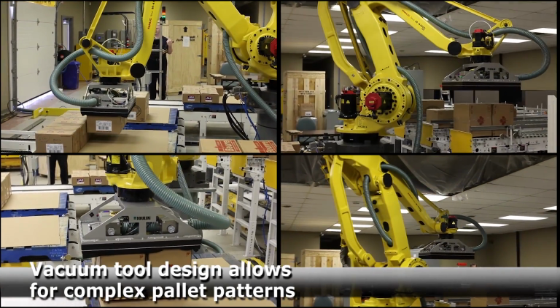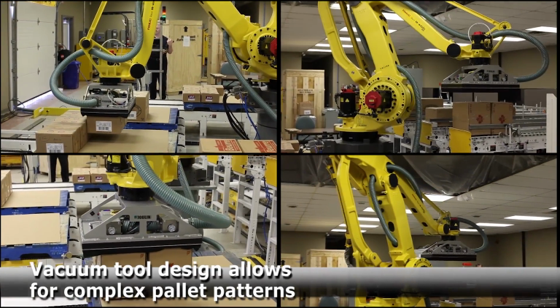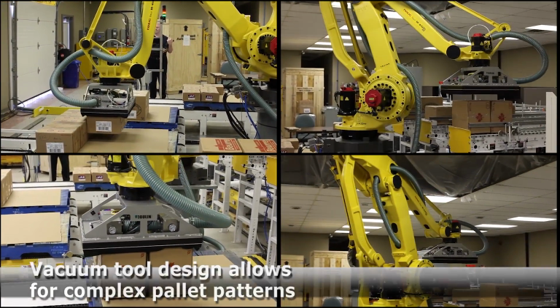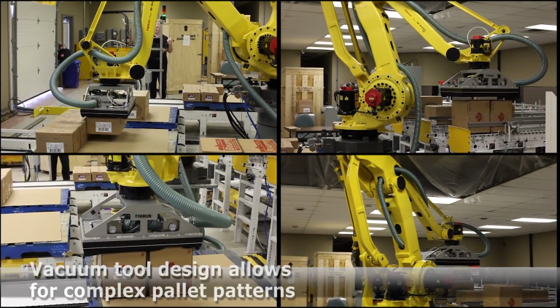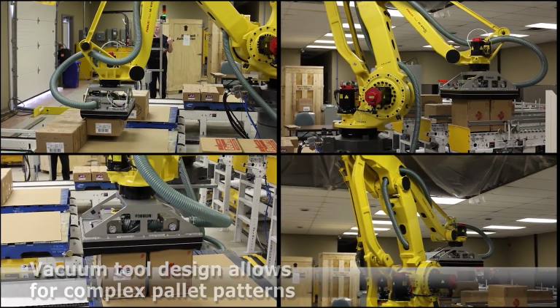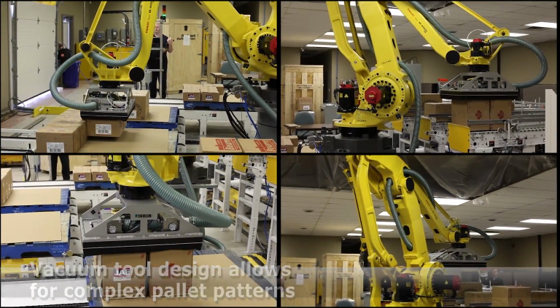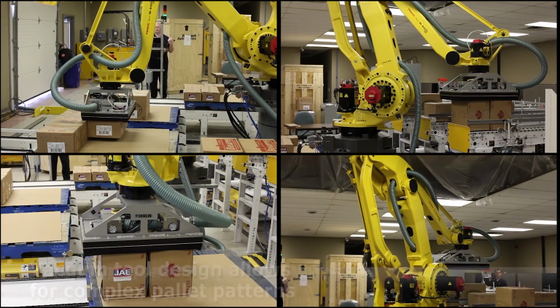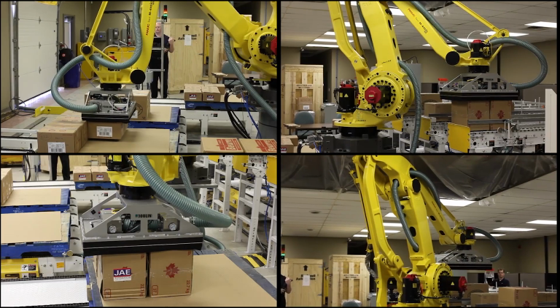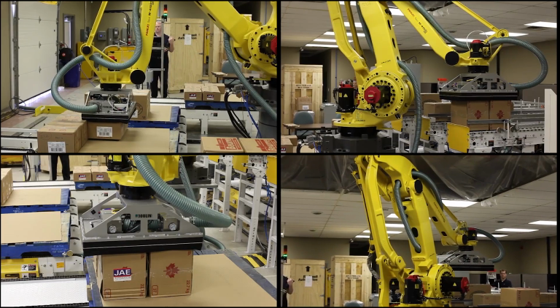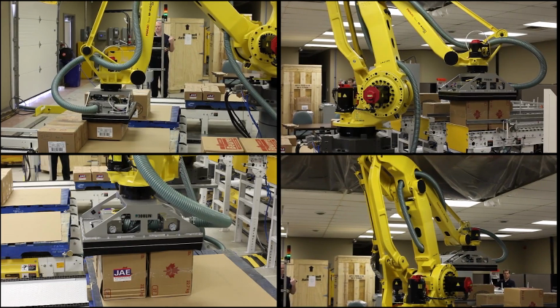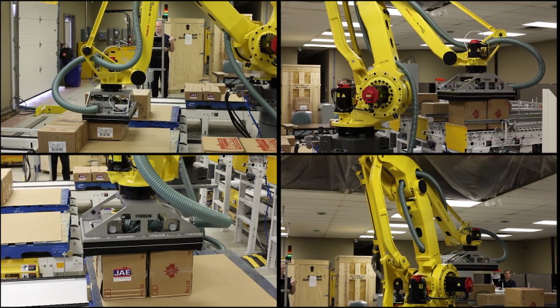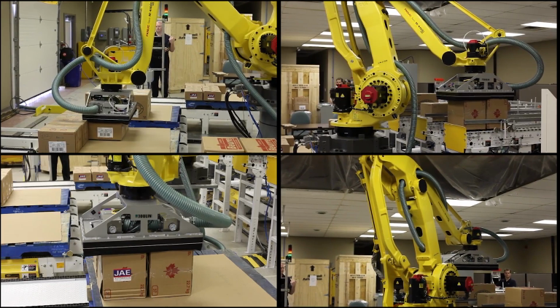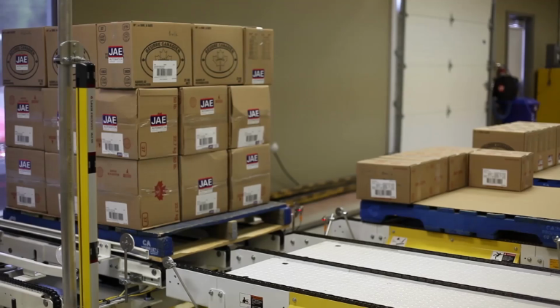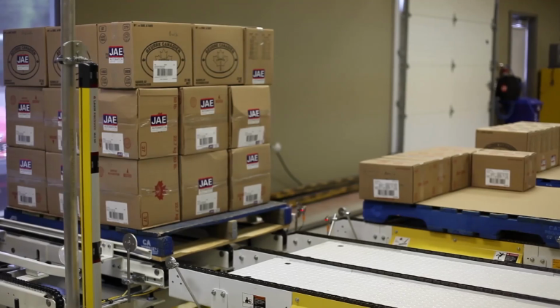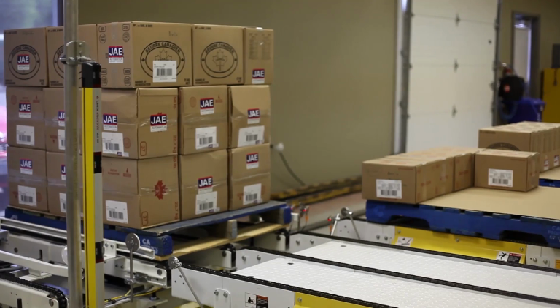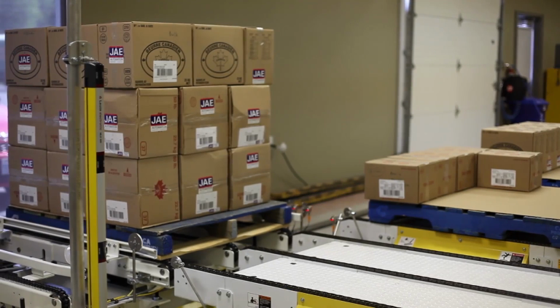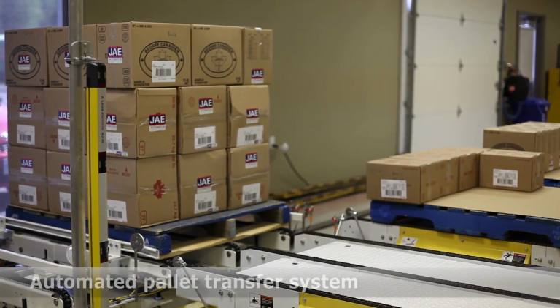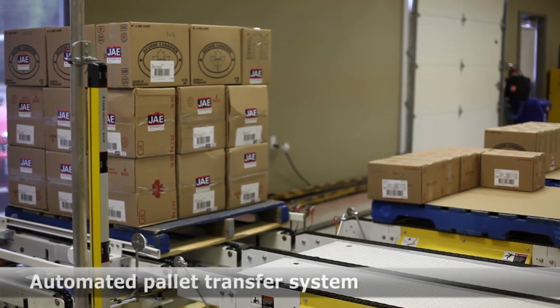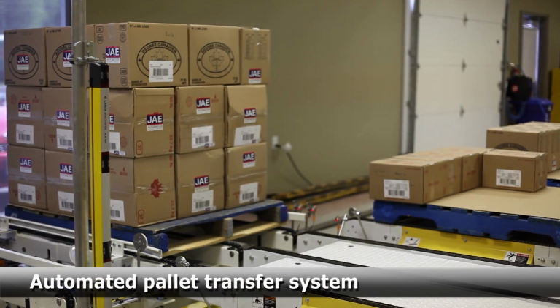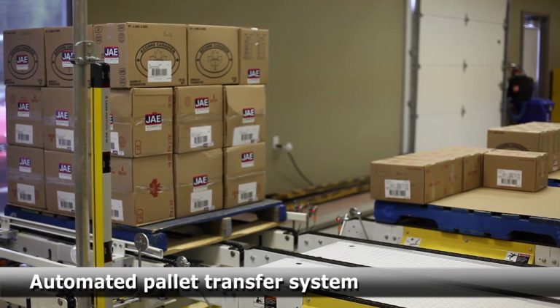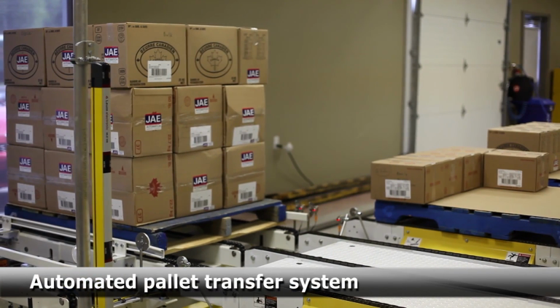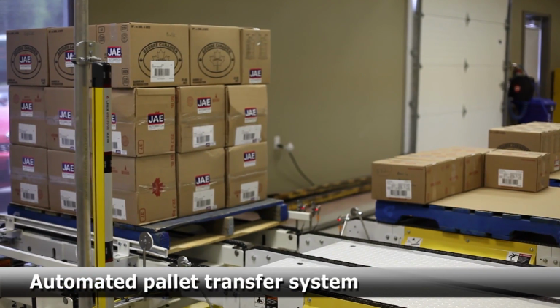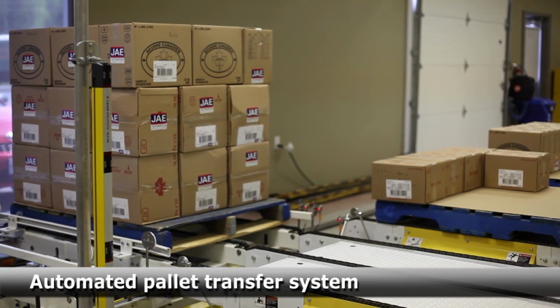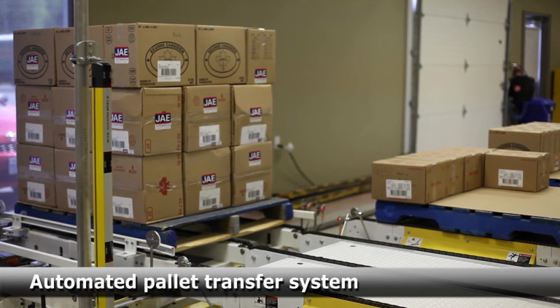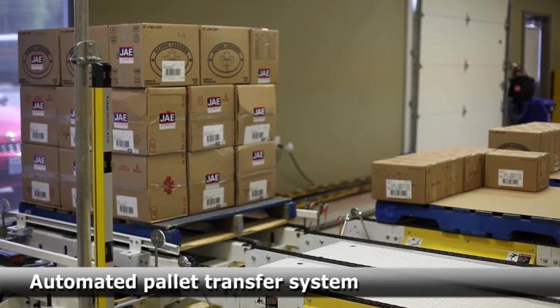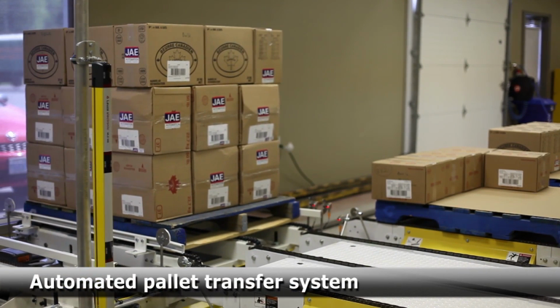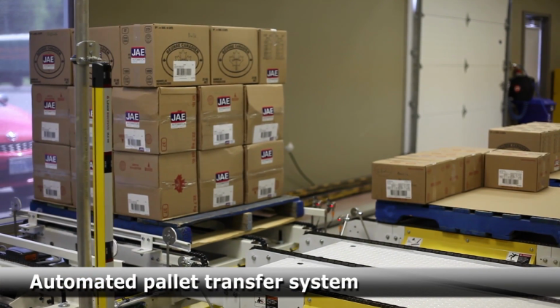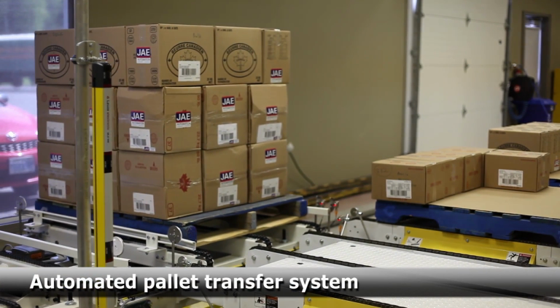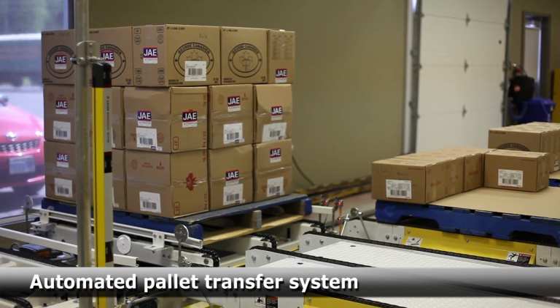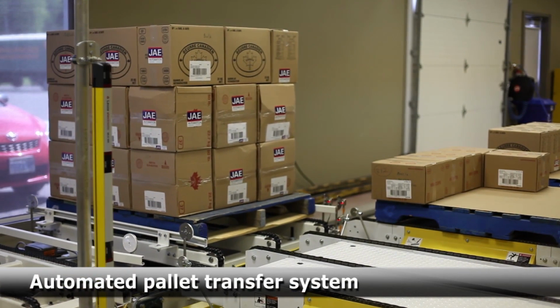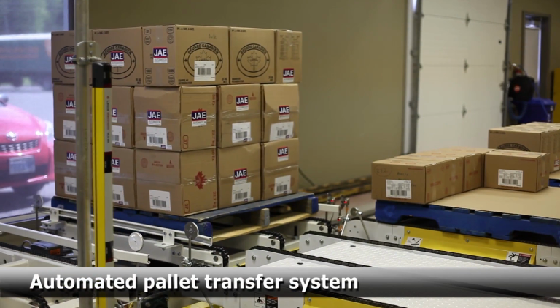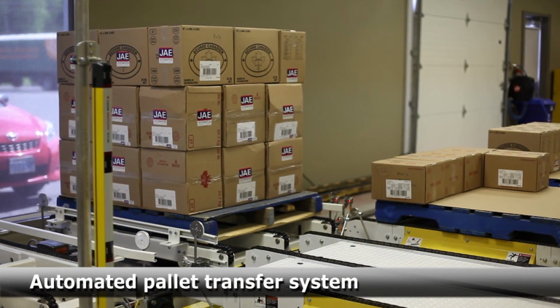Finally, the automated pallet transfer system moves finished pallets to a stretch wrapper.